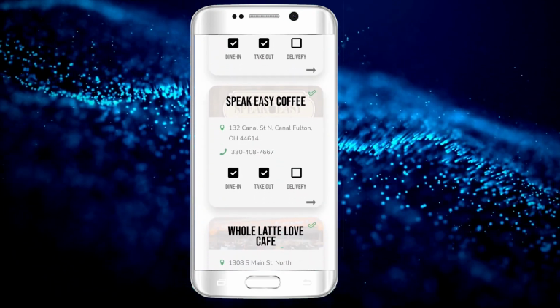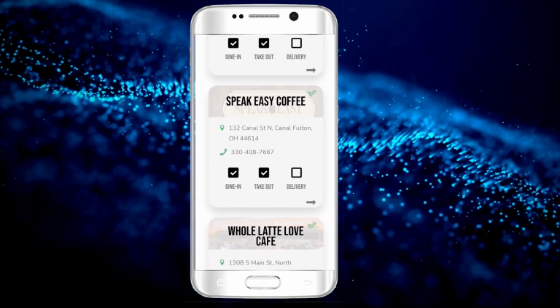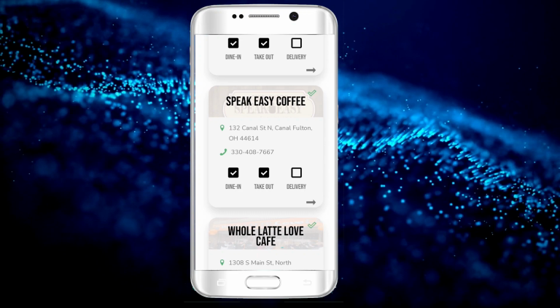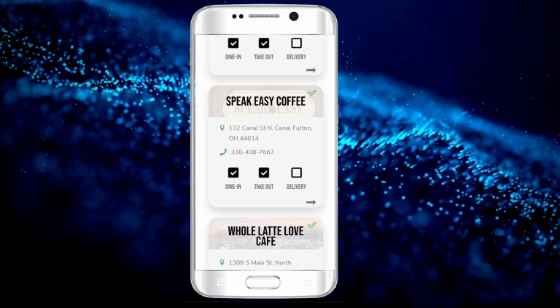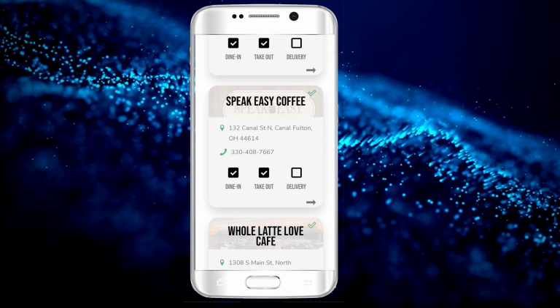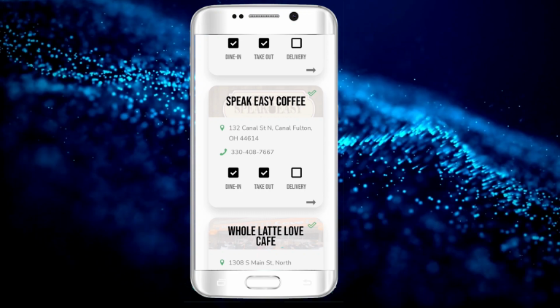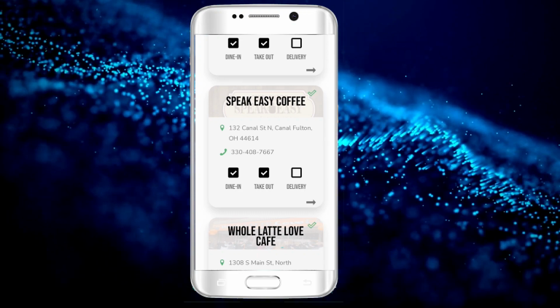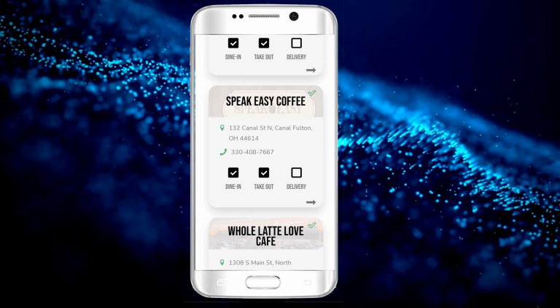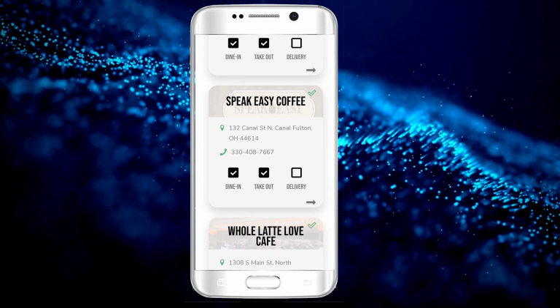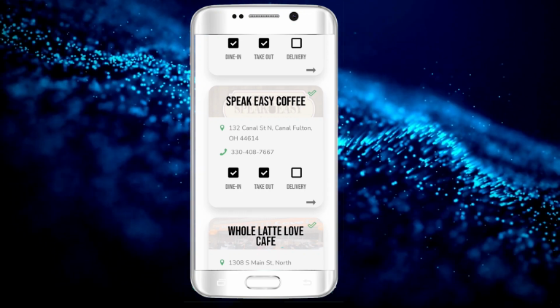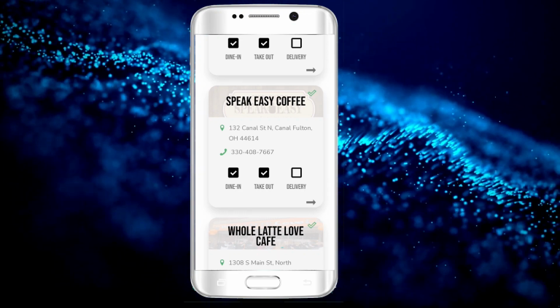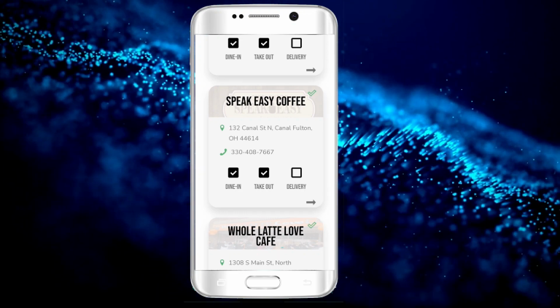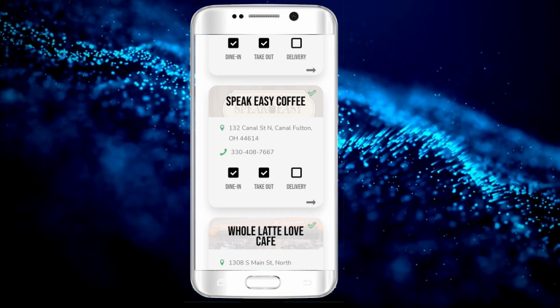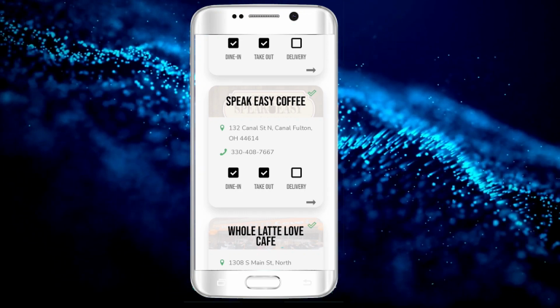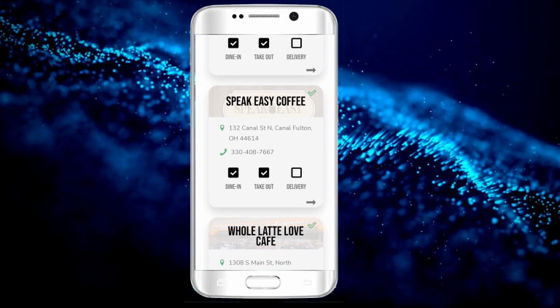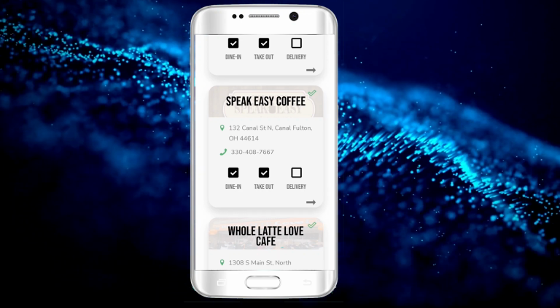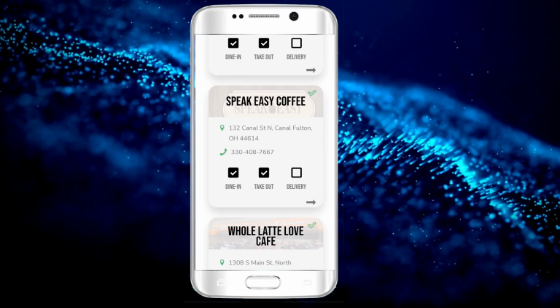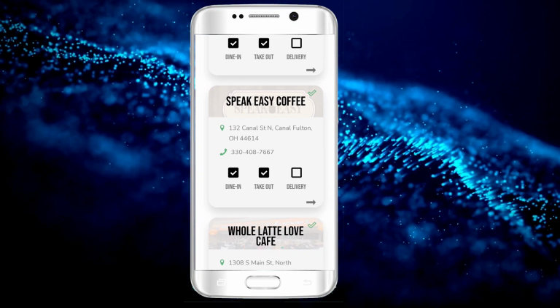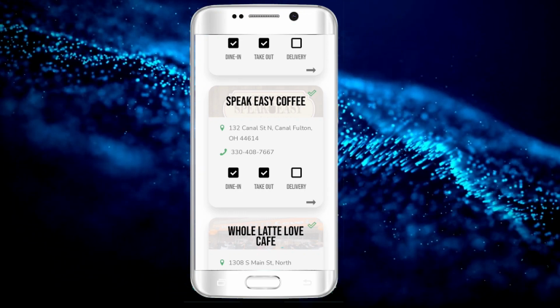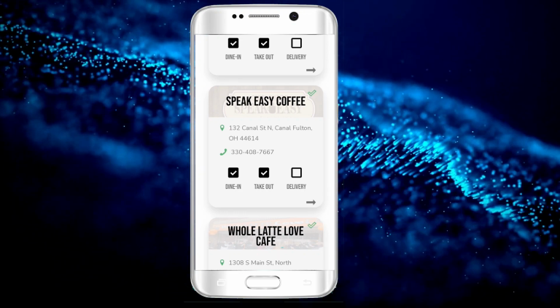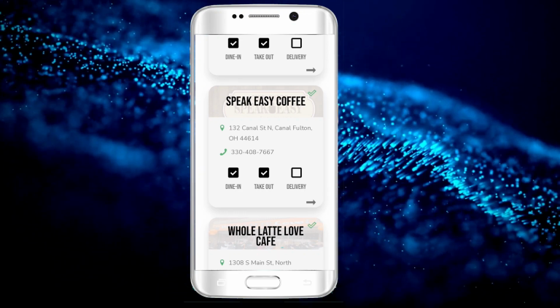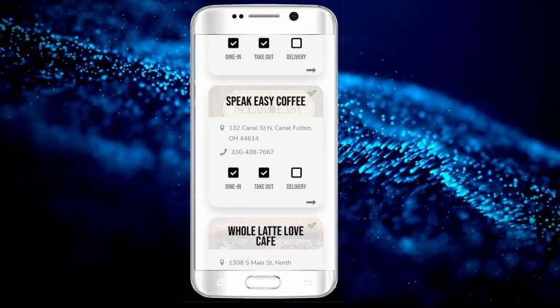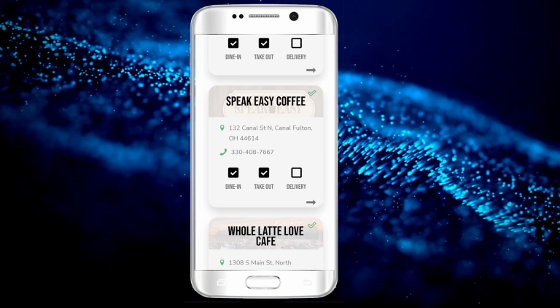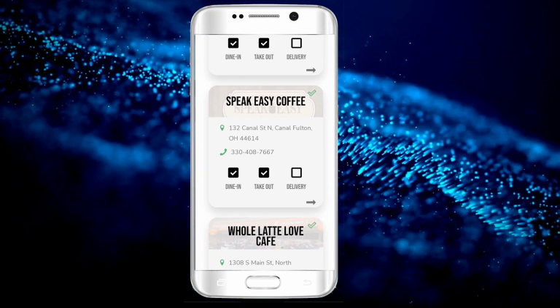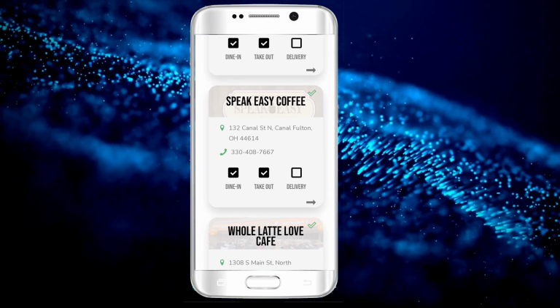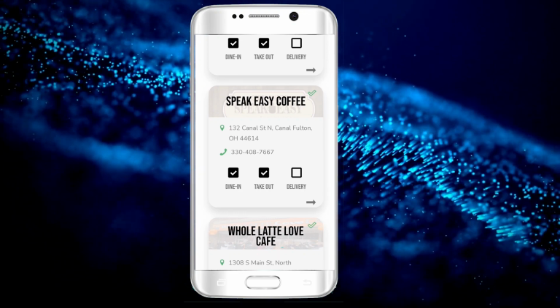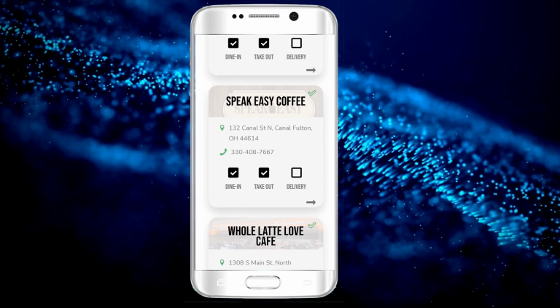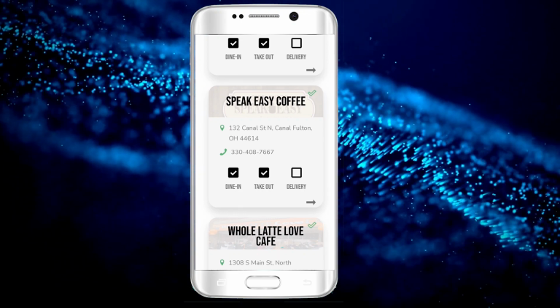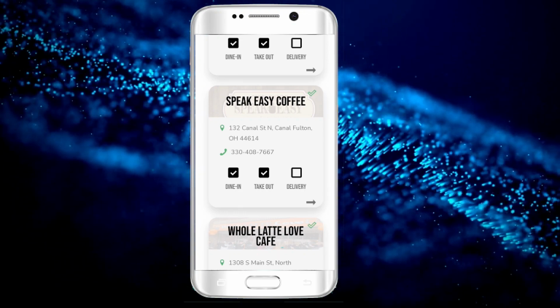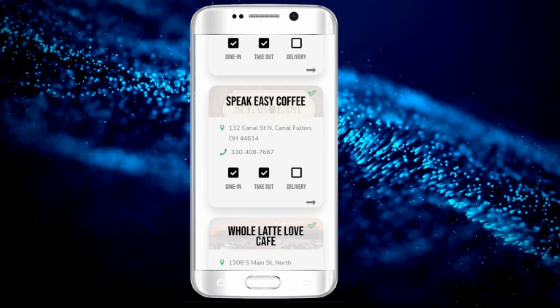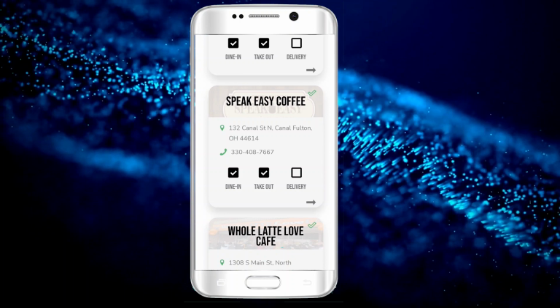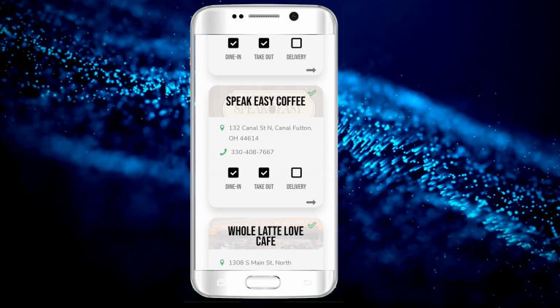Once you arrive at that location, be sure to let them know that you need the Stark Flavor Code so that you can check it off your passport.